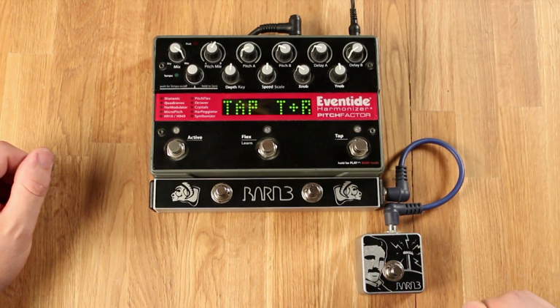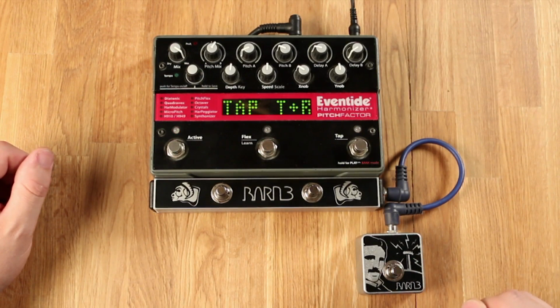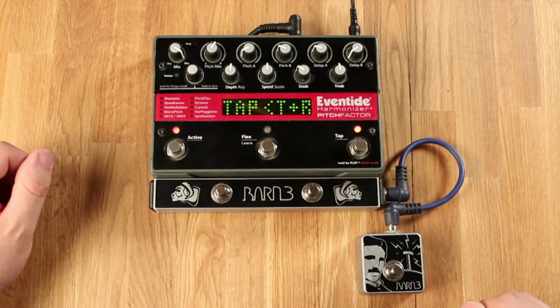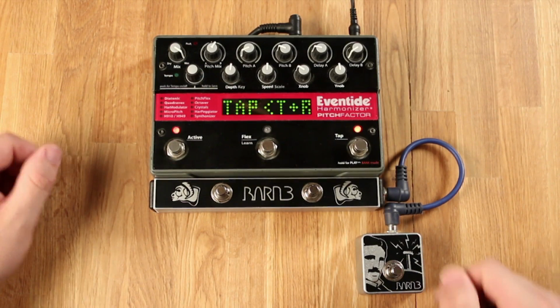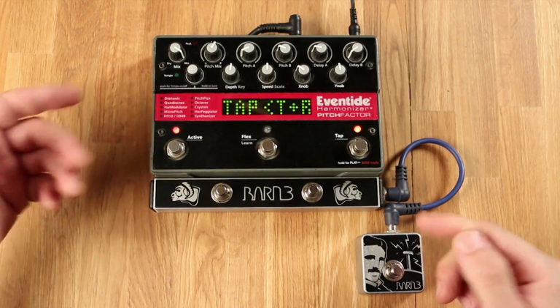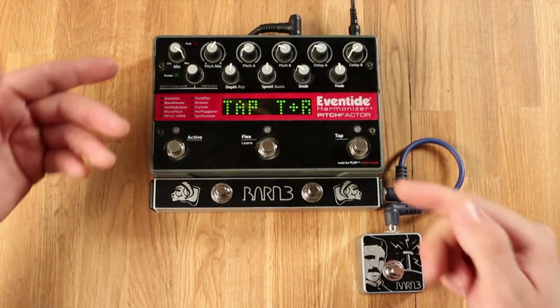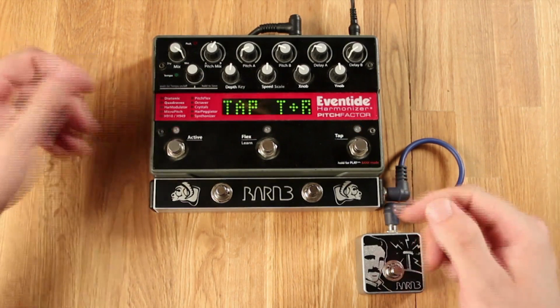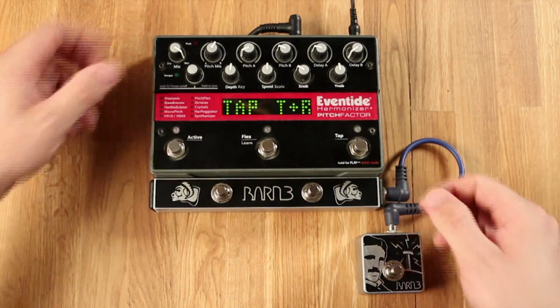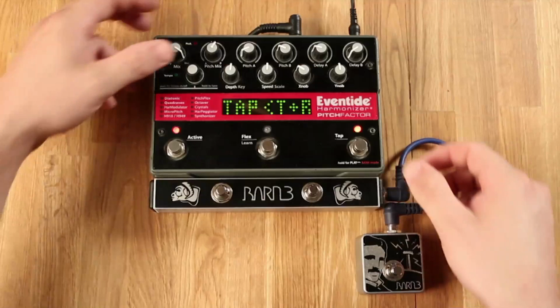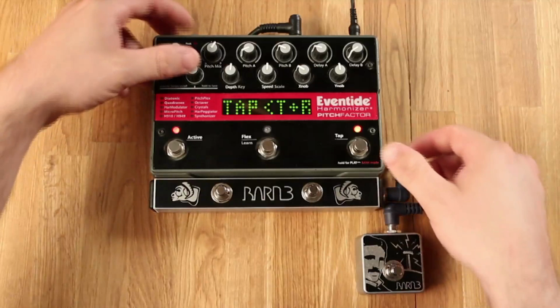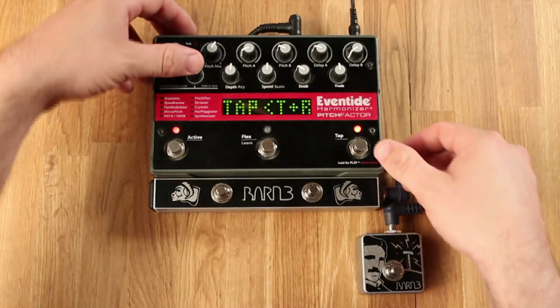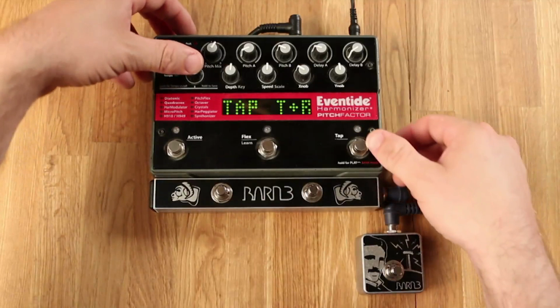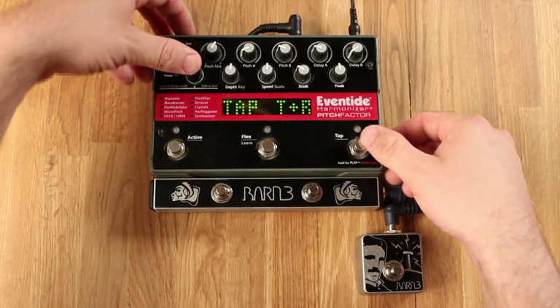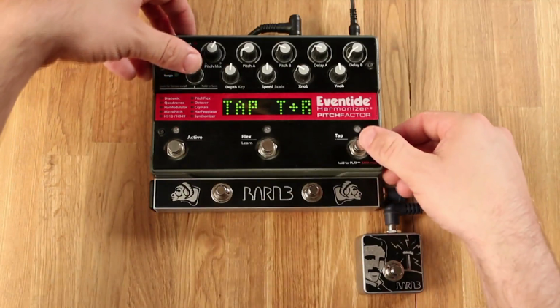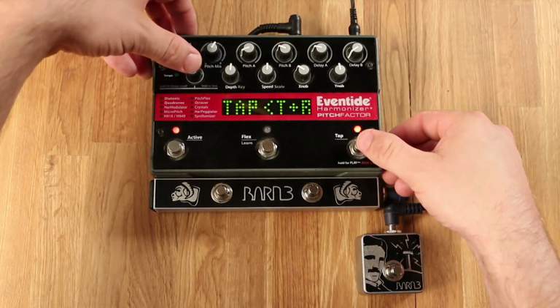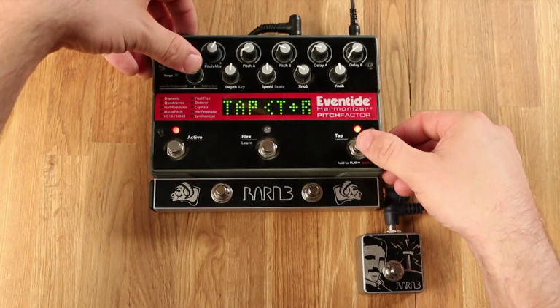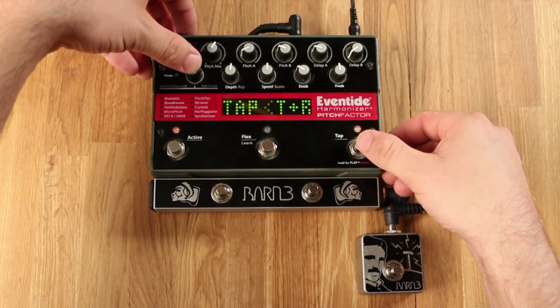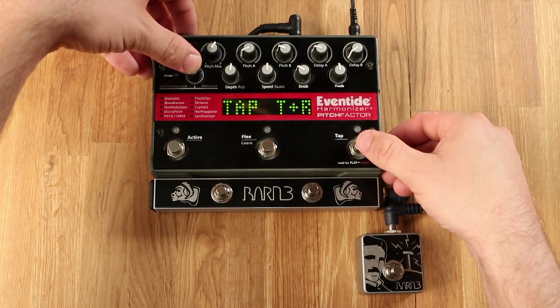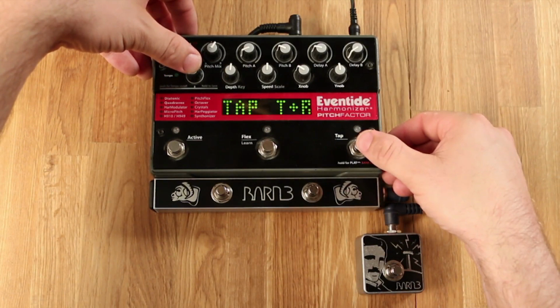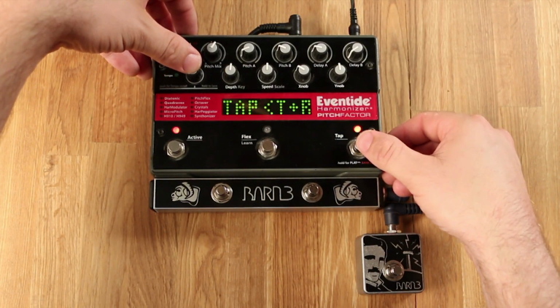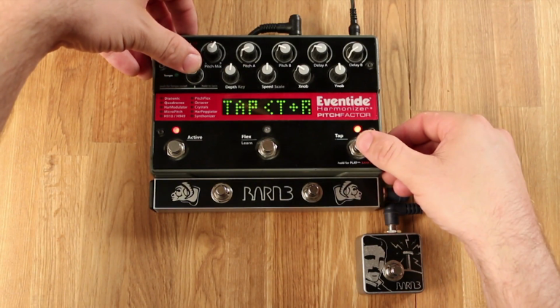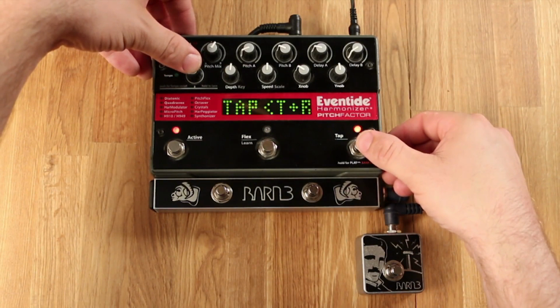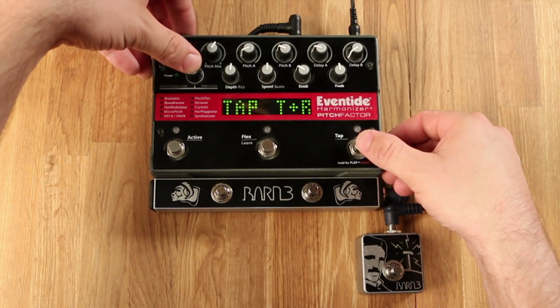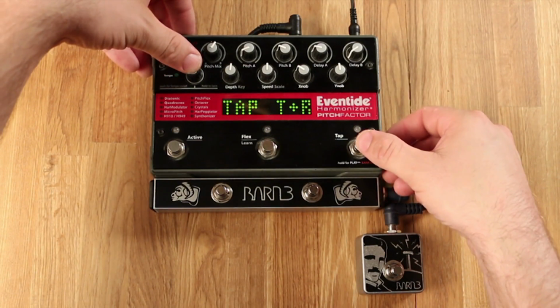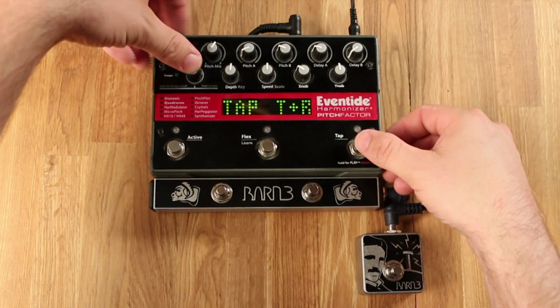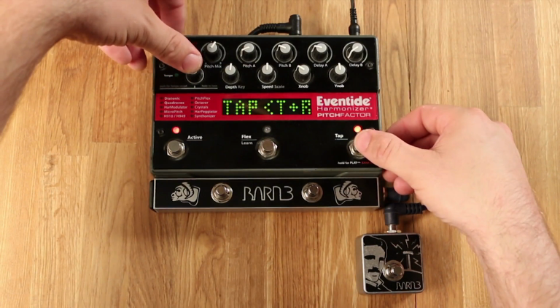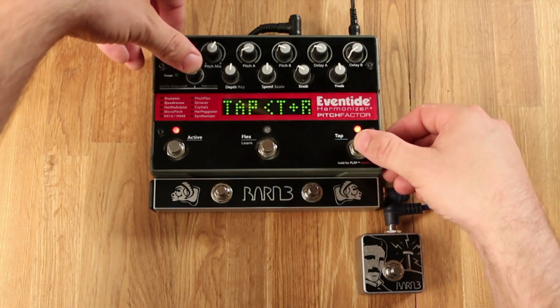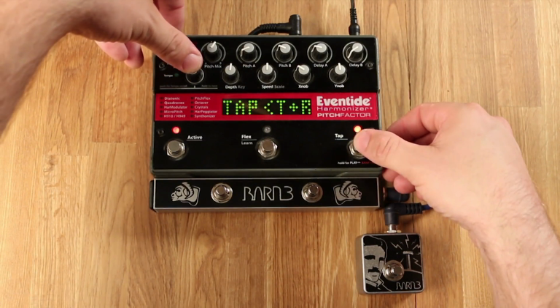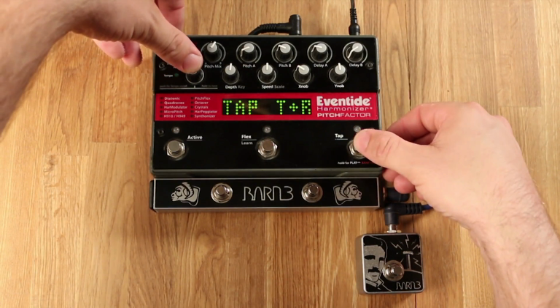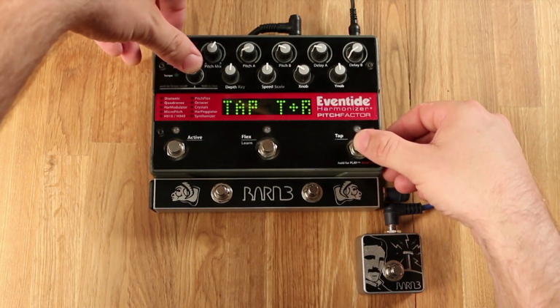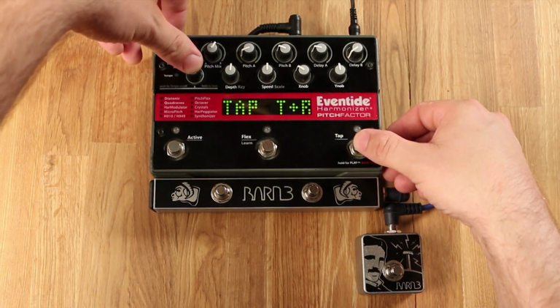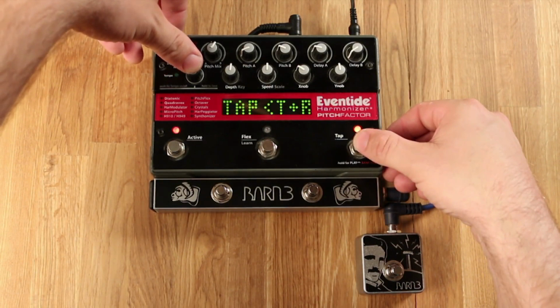You'll exit this menu by pressing and holding the encoder and the rightmost foot switch again.